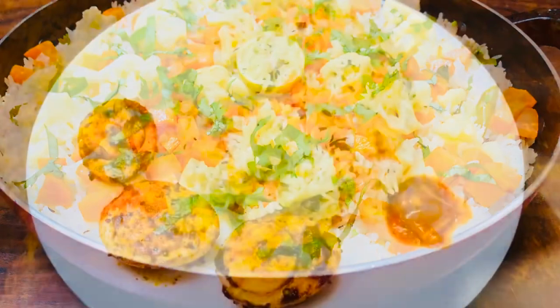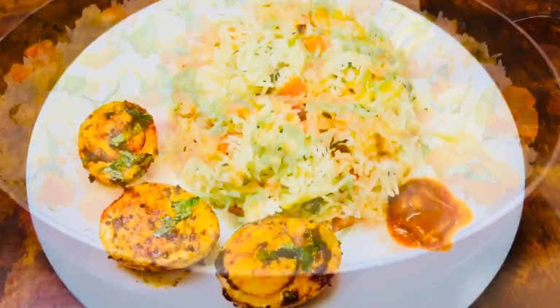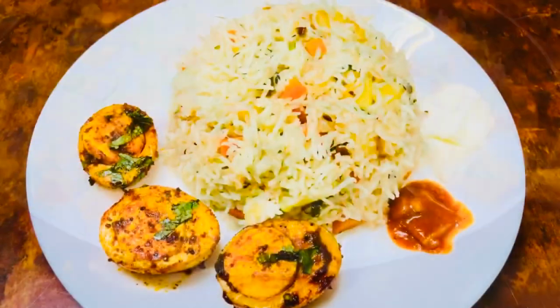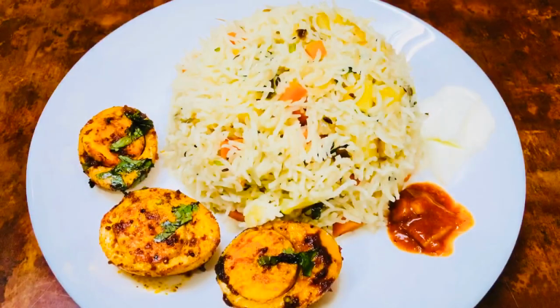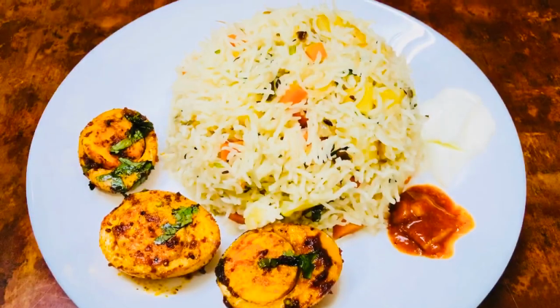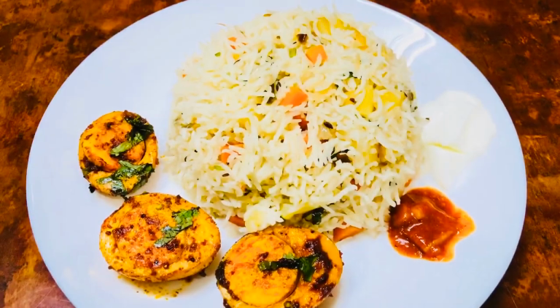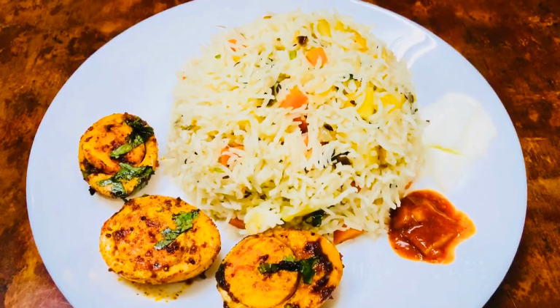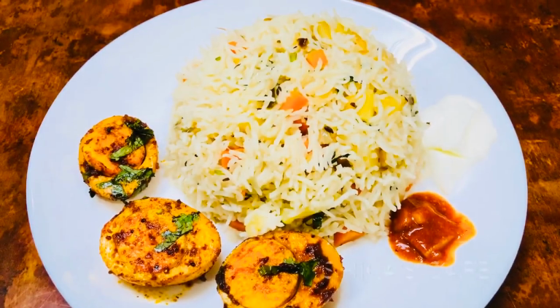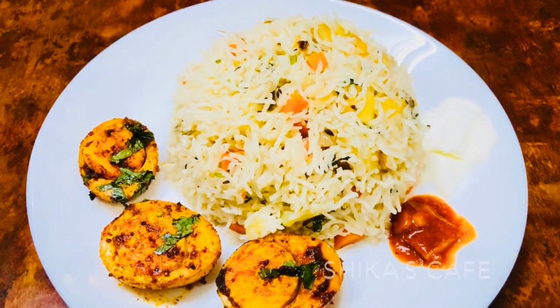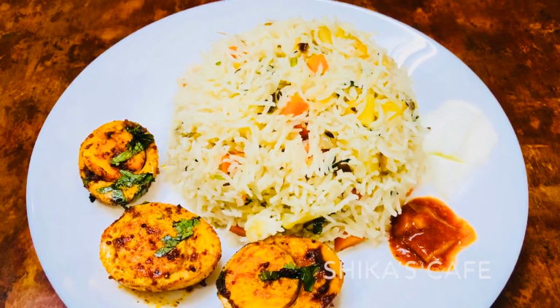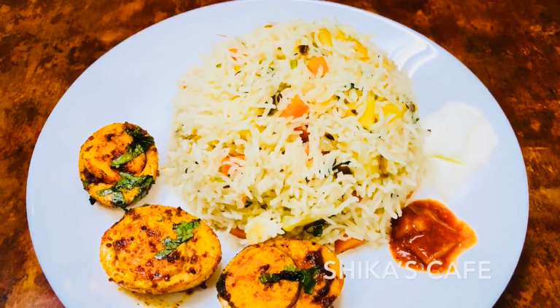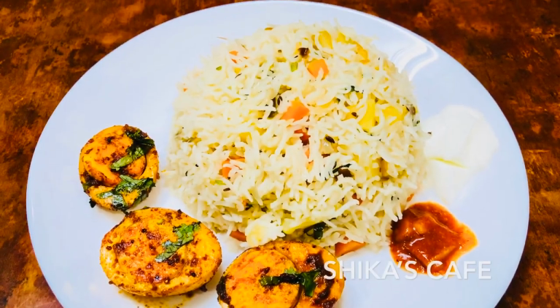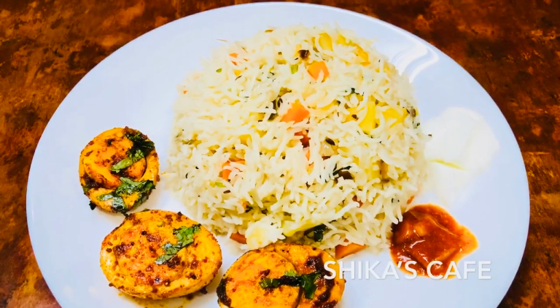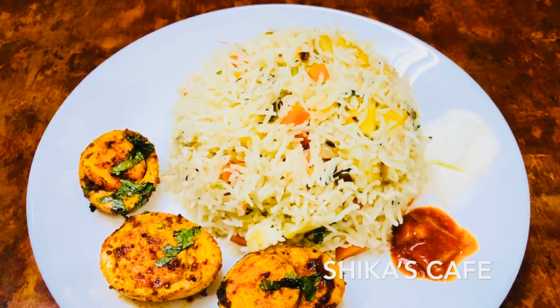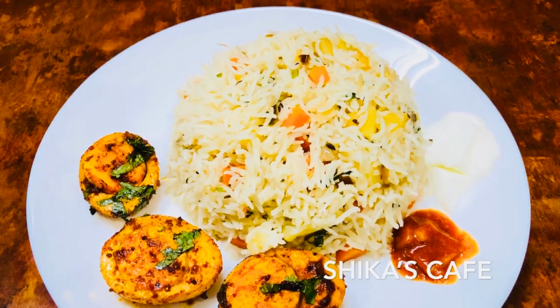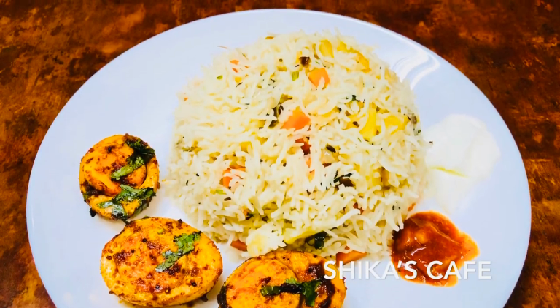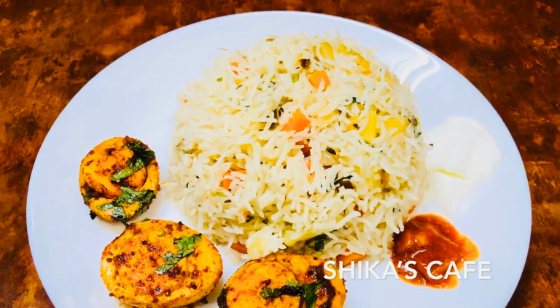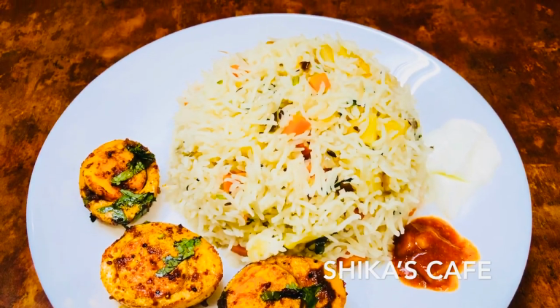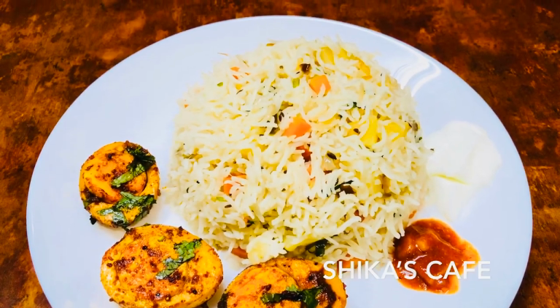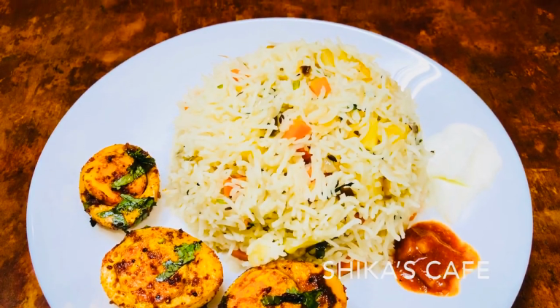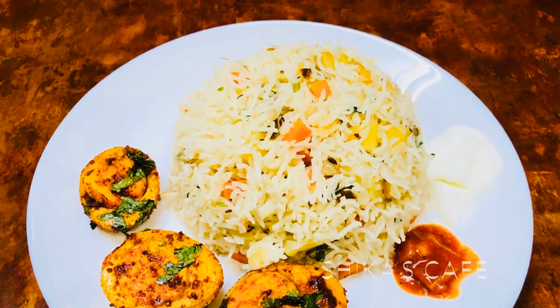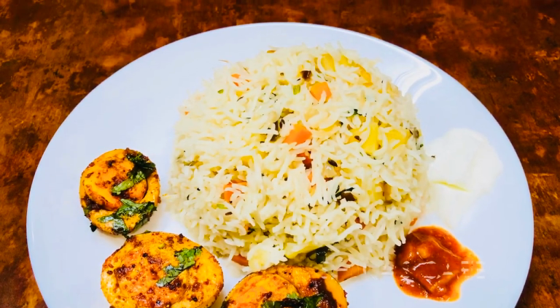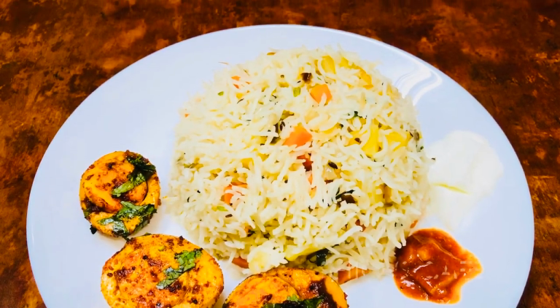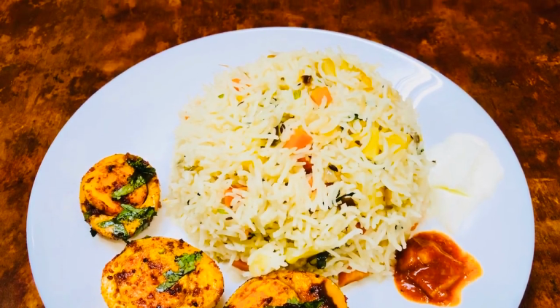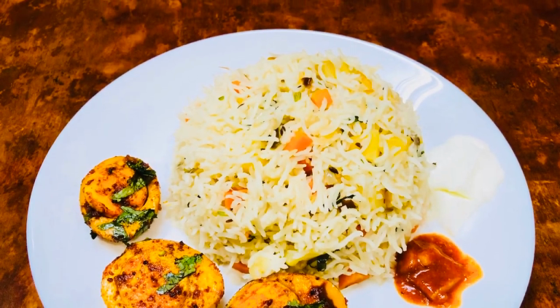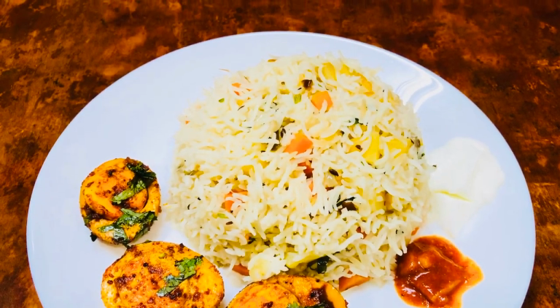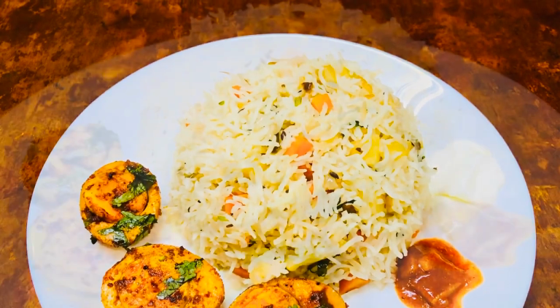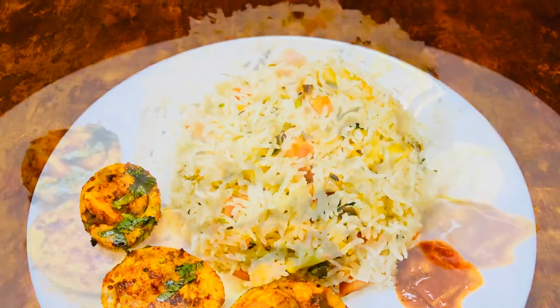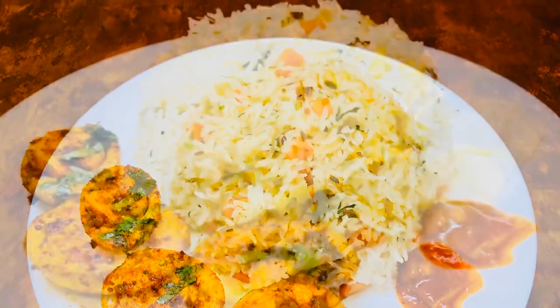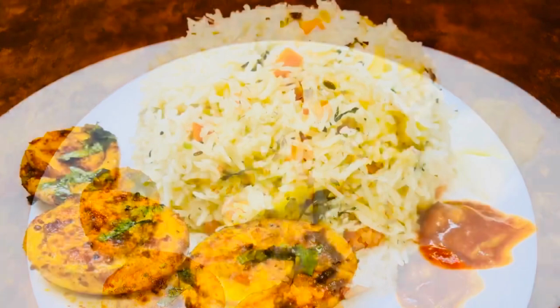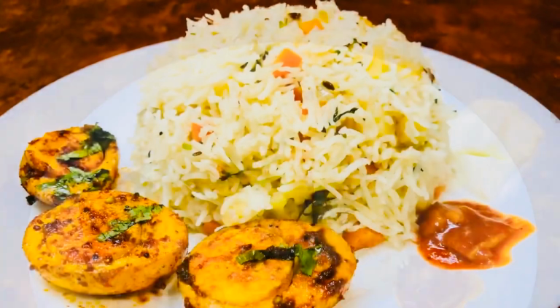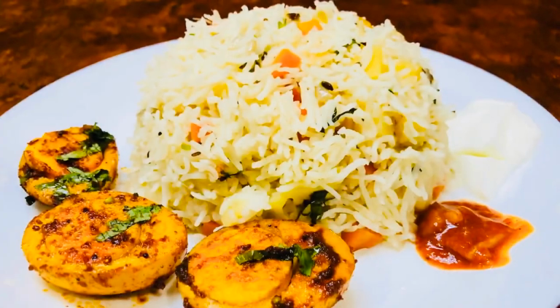Hi, dear friends. Assalamualaikum. Namaskaram. Welcome back to Shiga's Cafe.